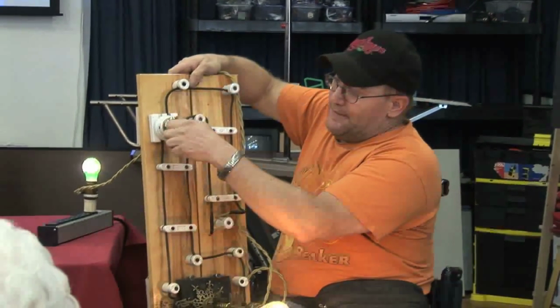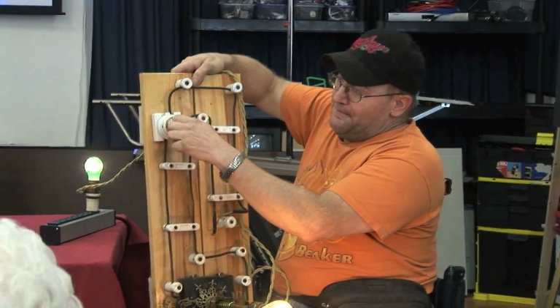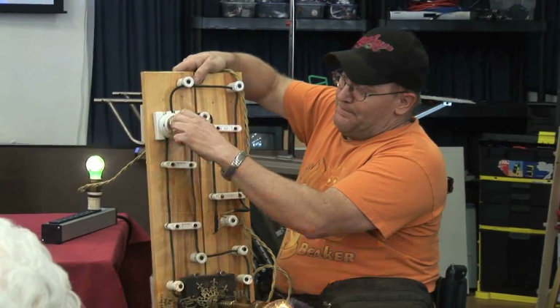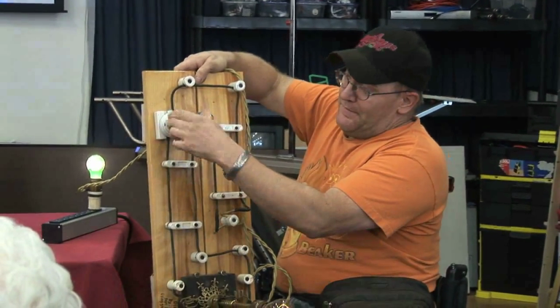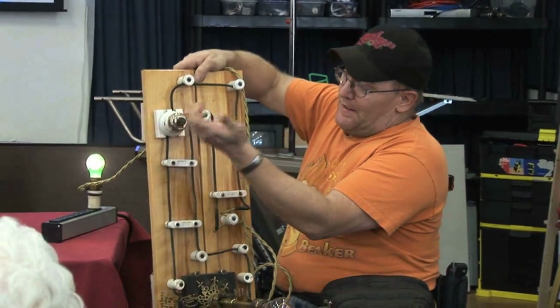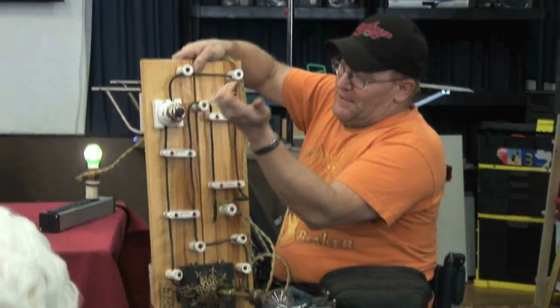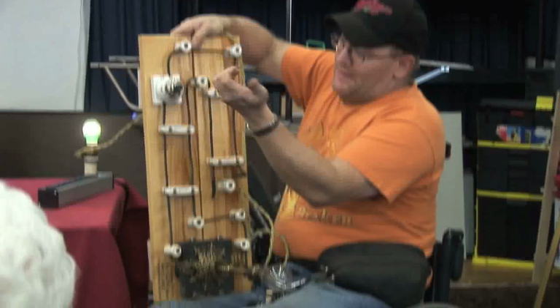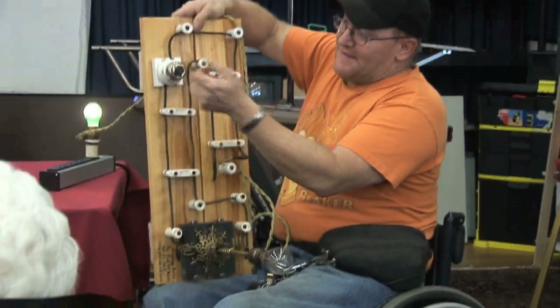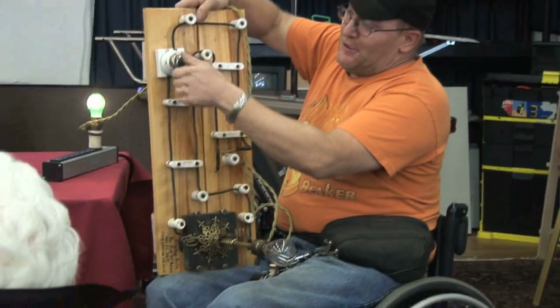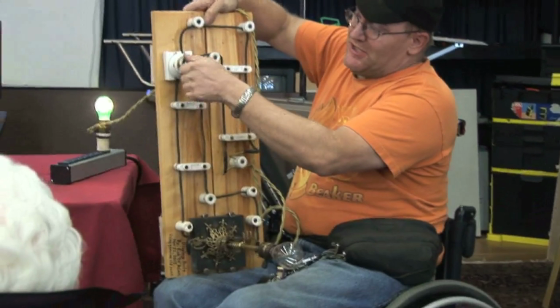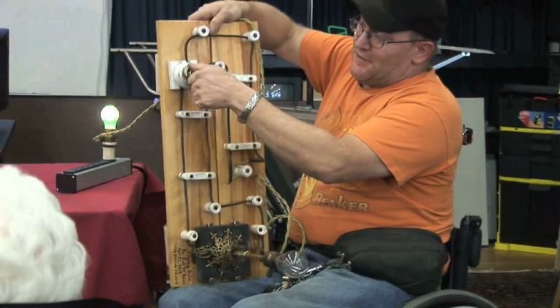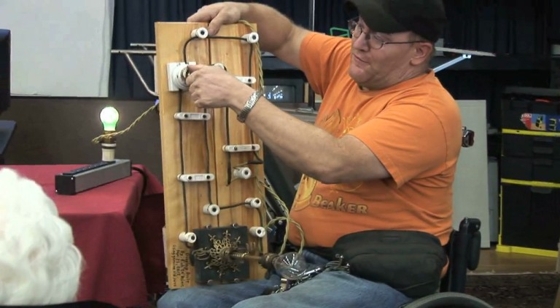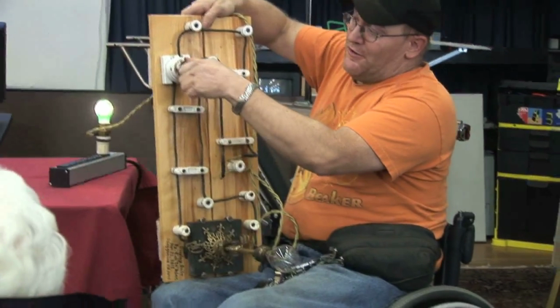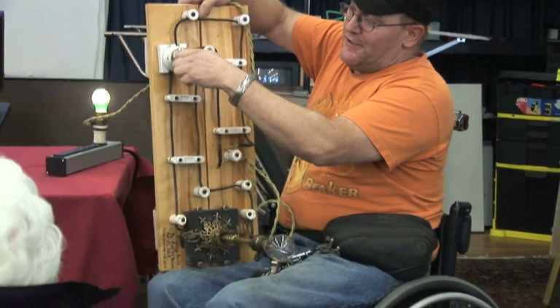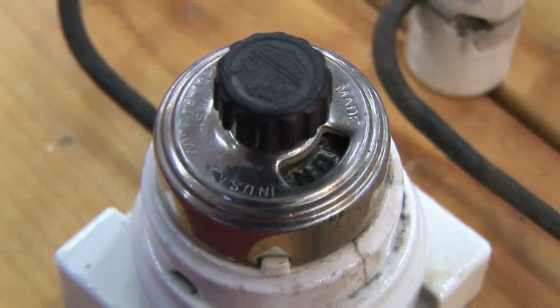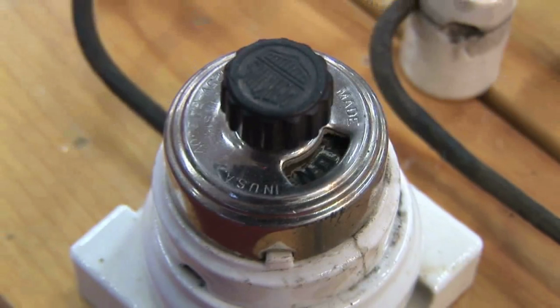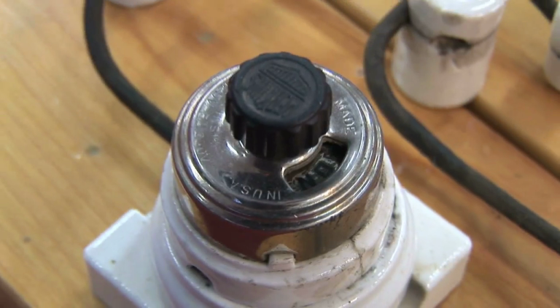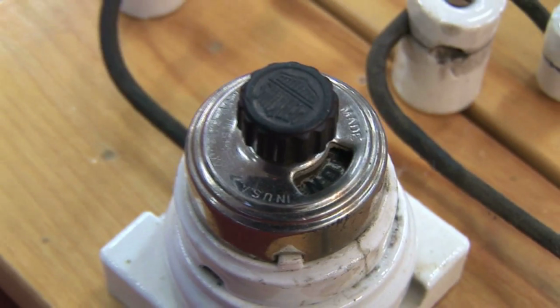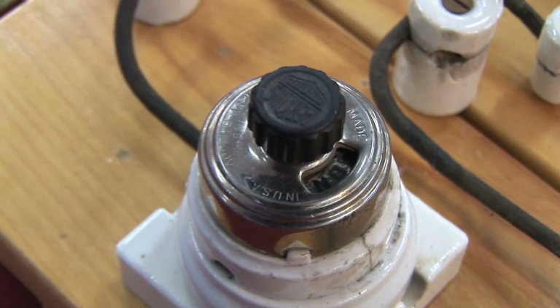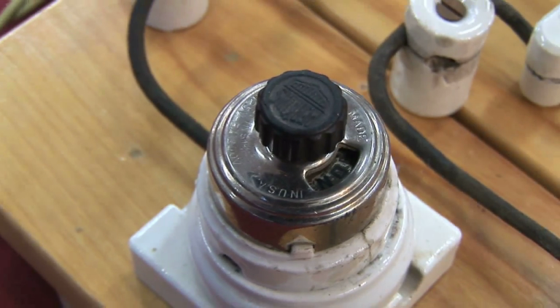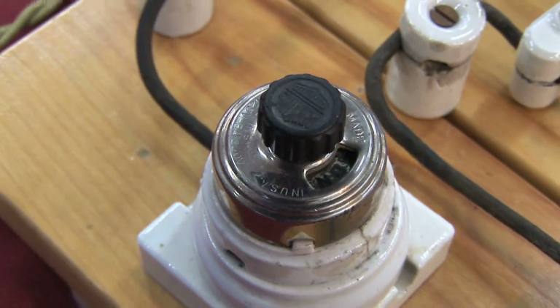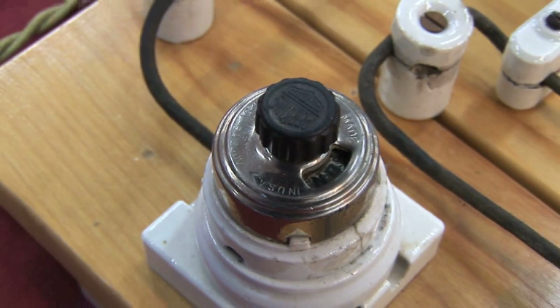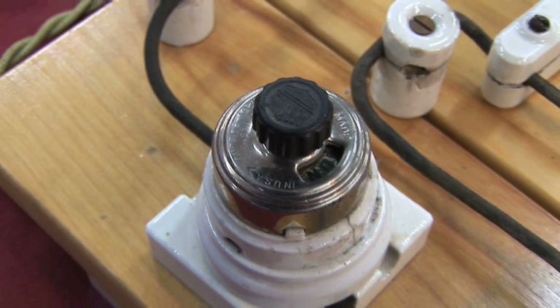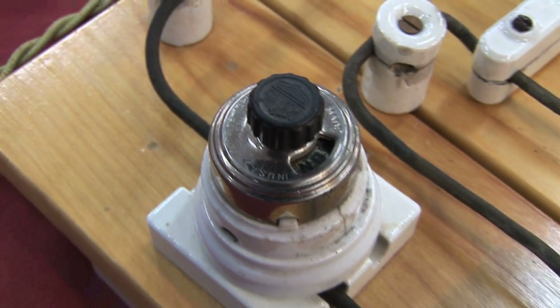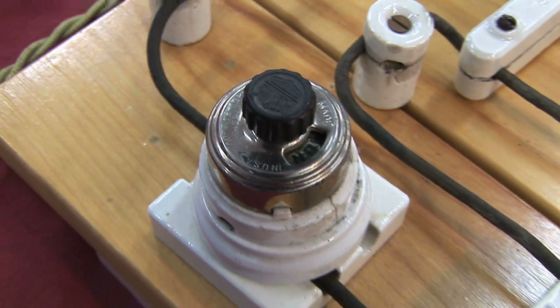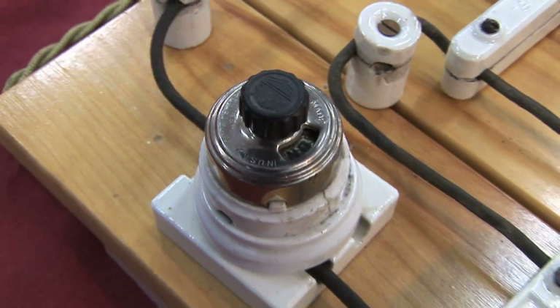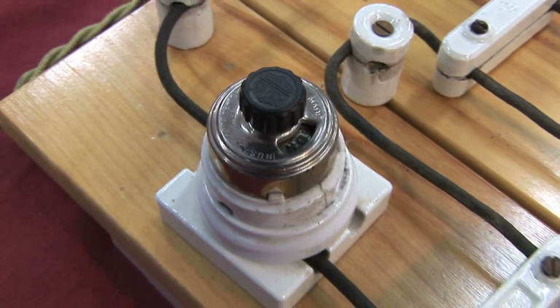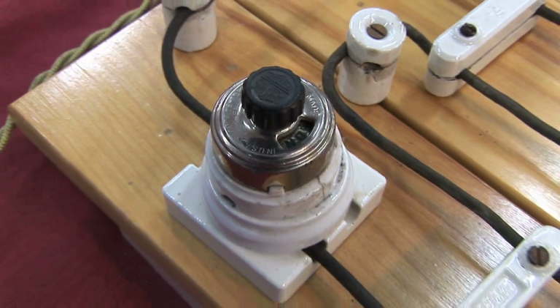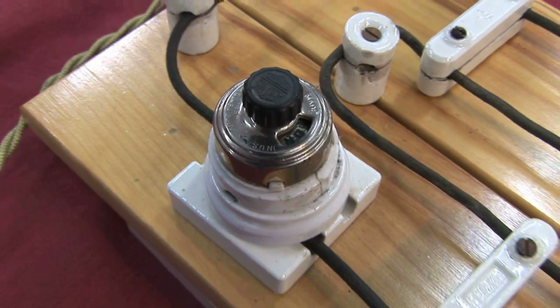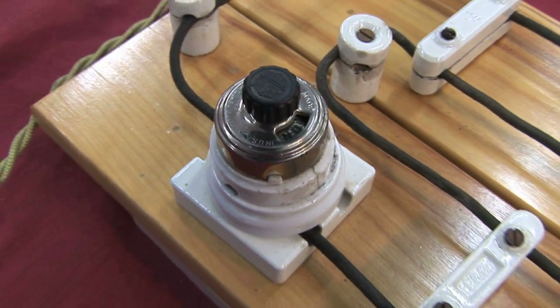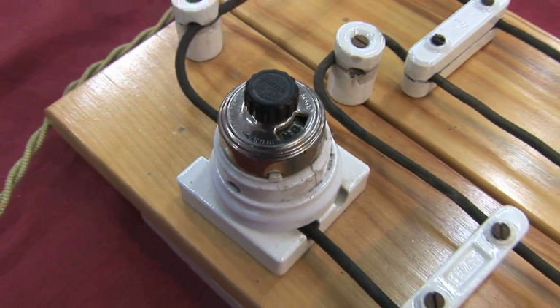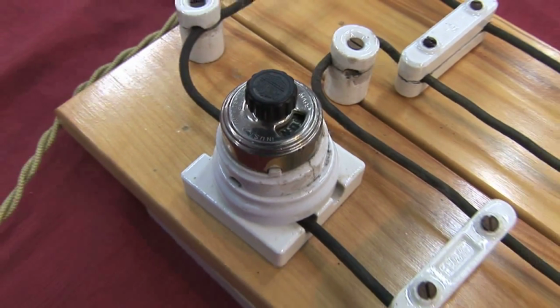And I mean, this switch is over 100 years old. Look at that — it's mechanical perfection.